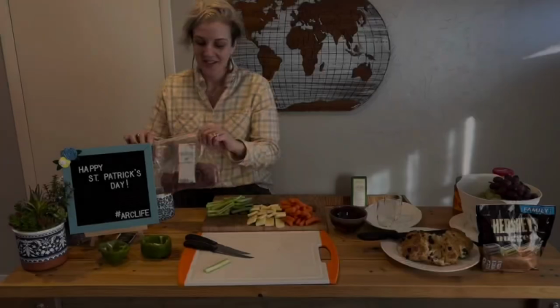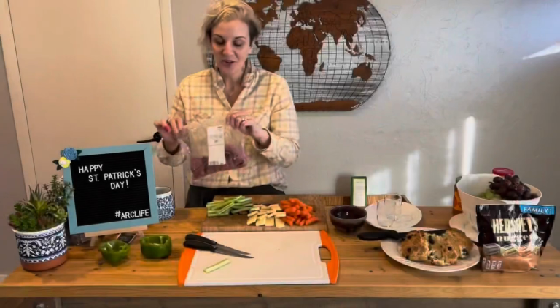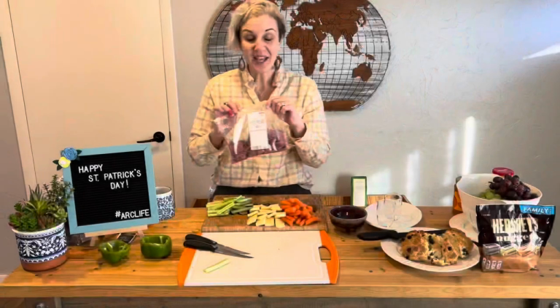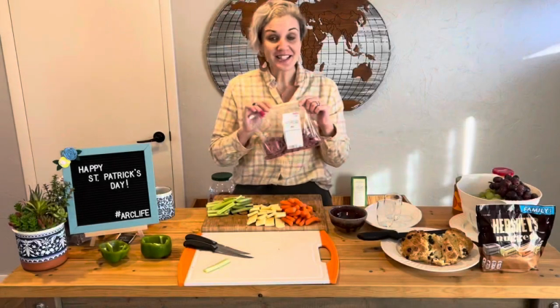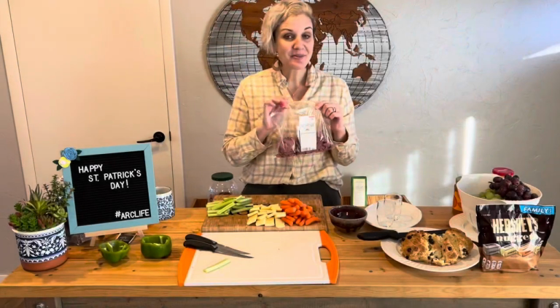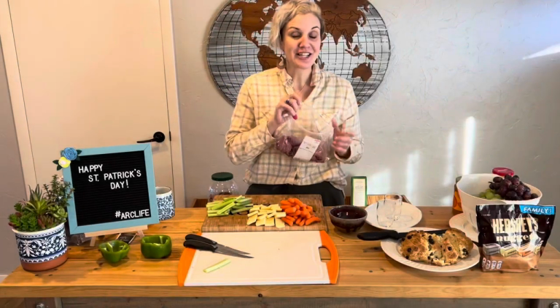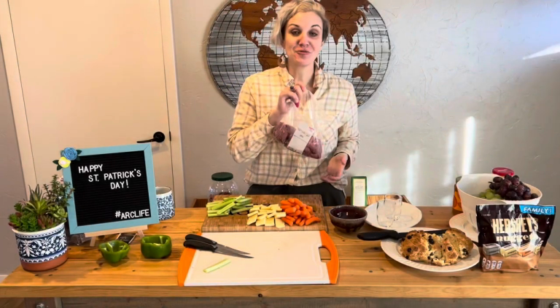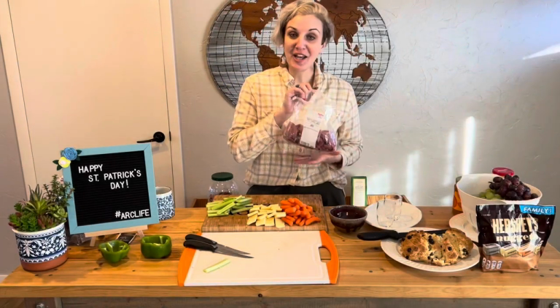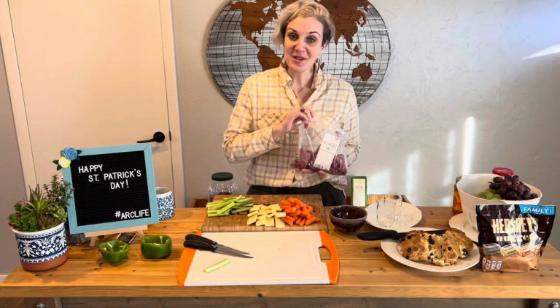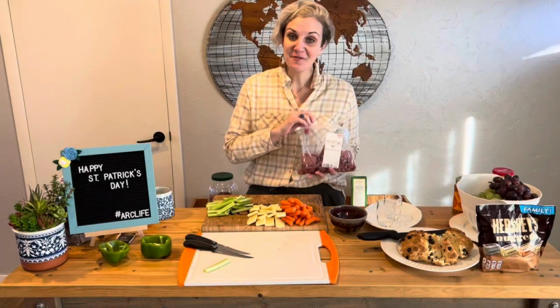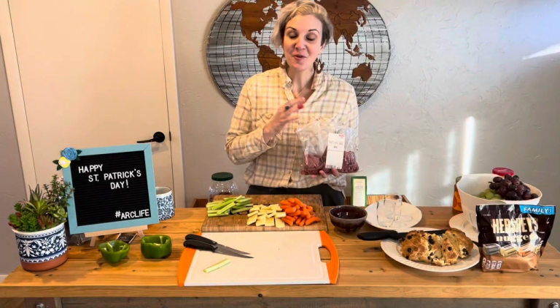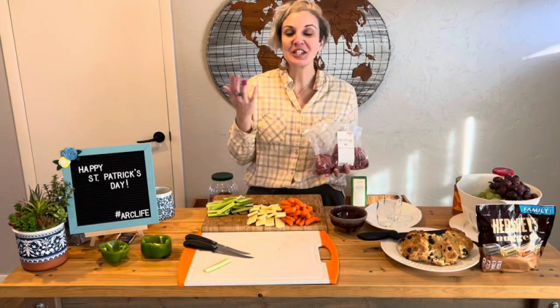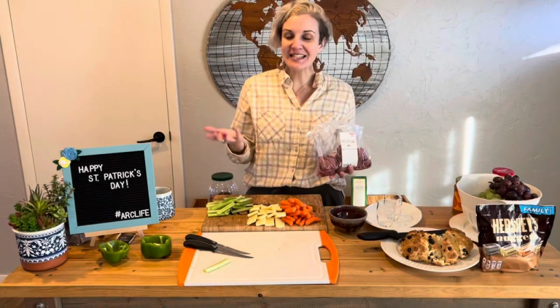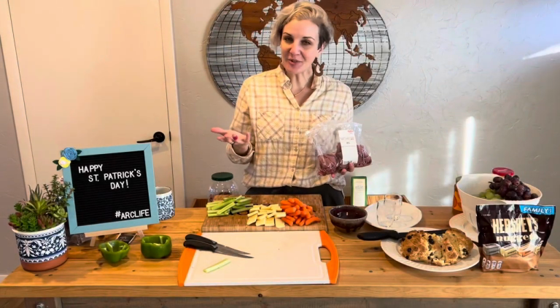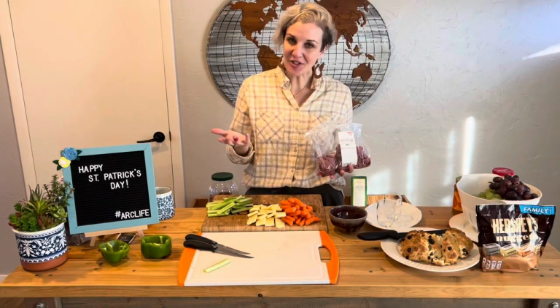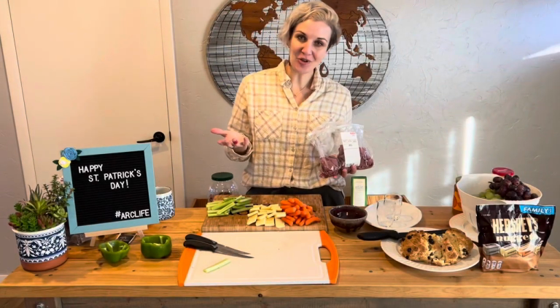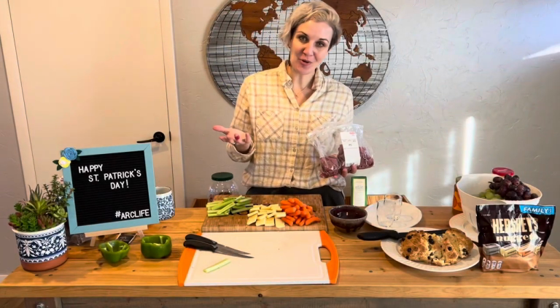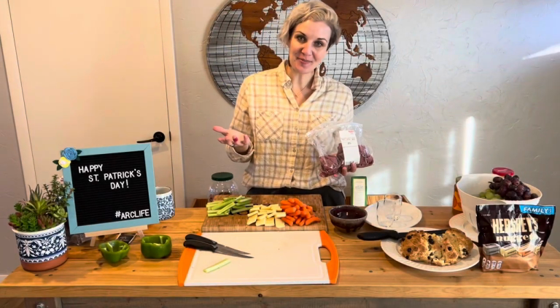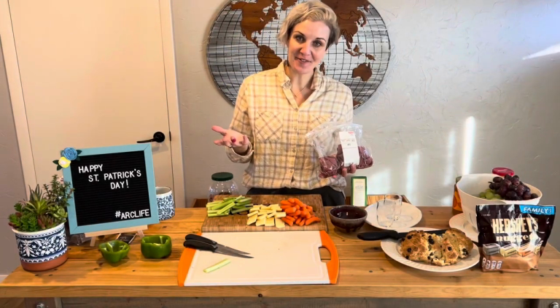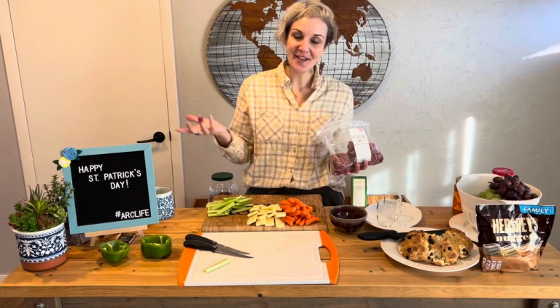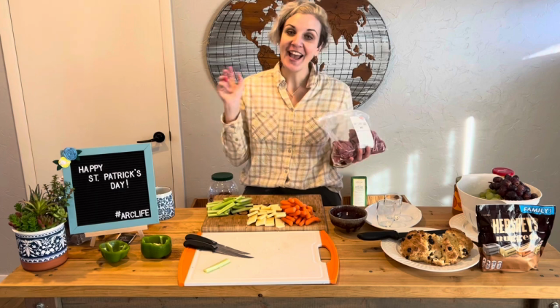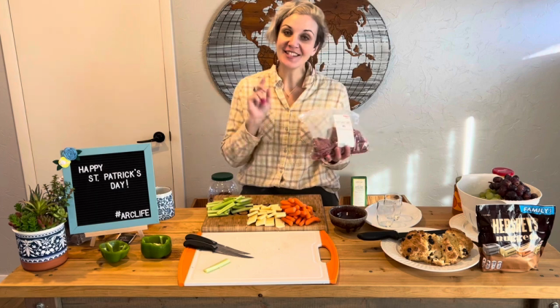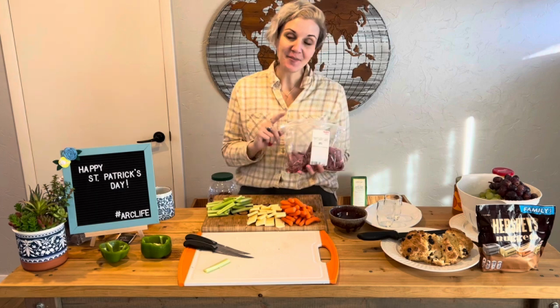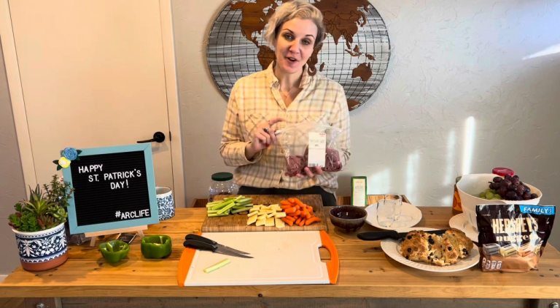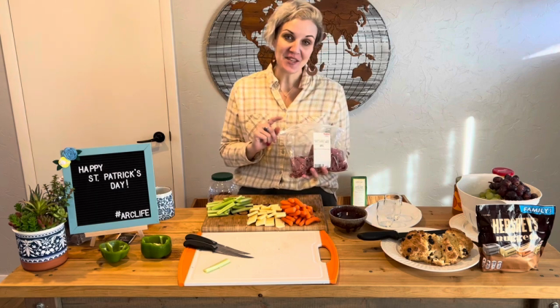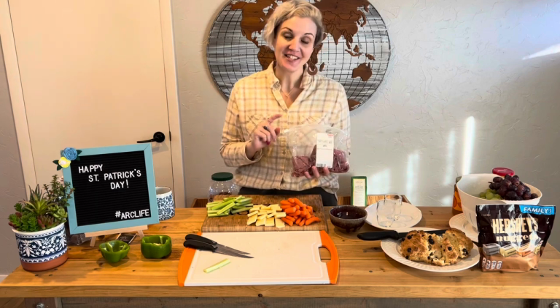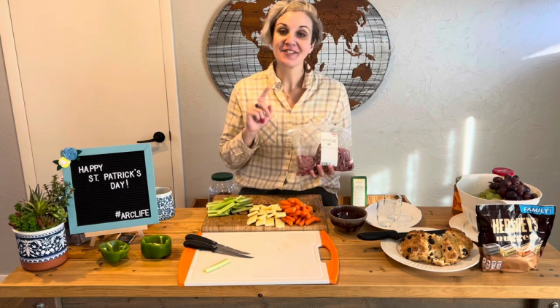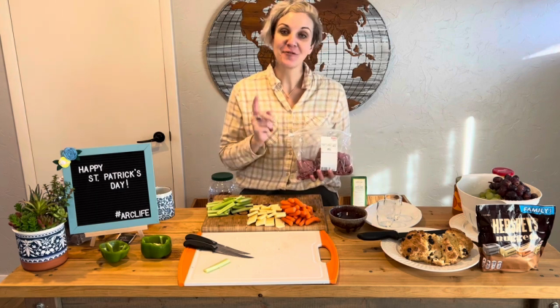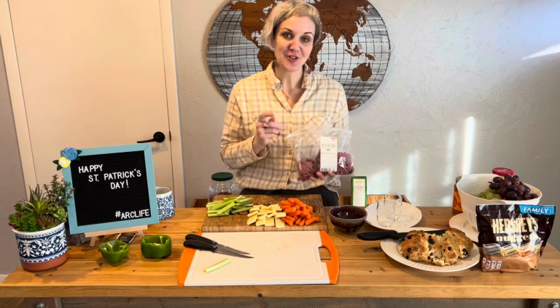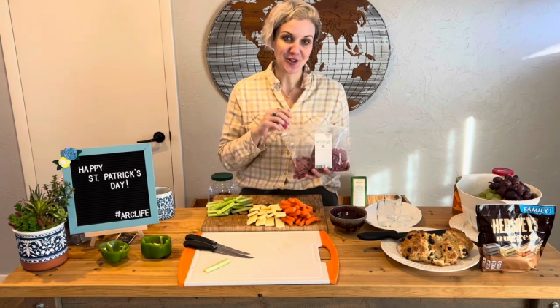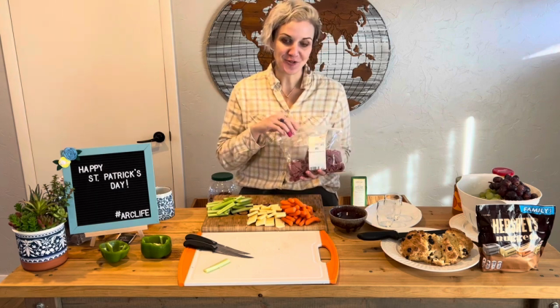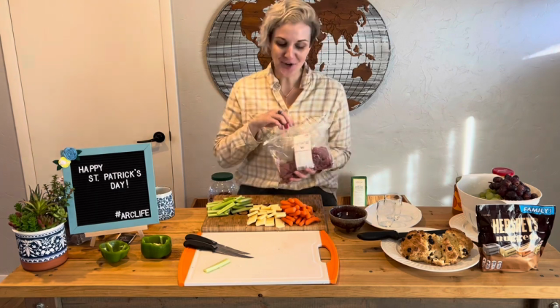We ended up getting dried beef, which is similar to a corned beef, as some of our meat for the charcuterie board.